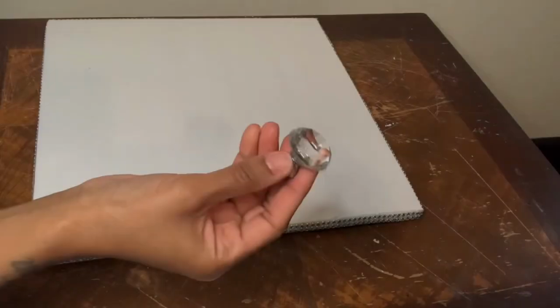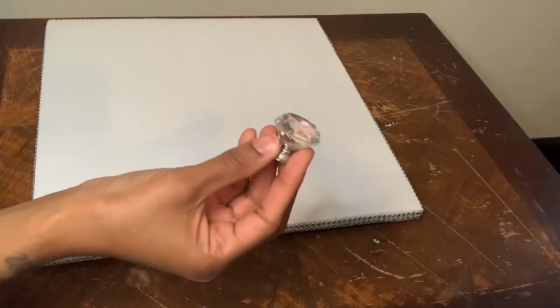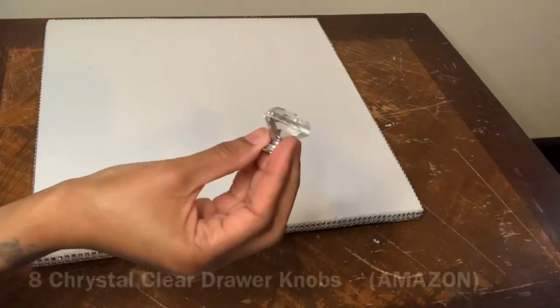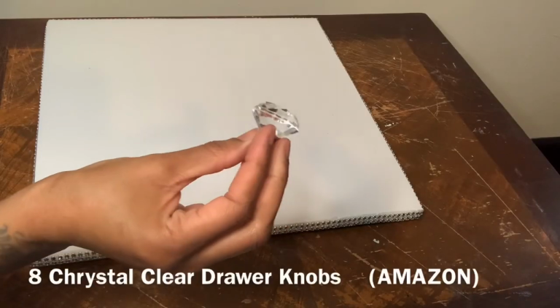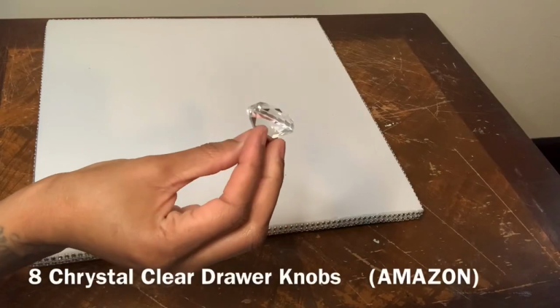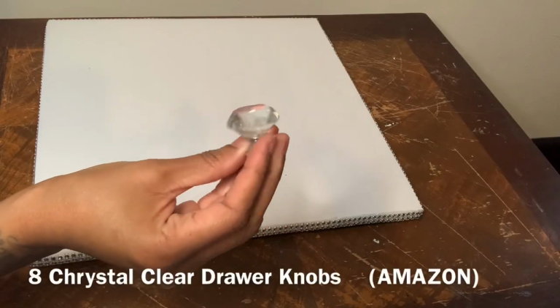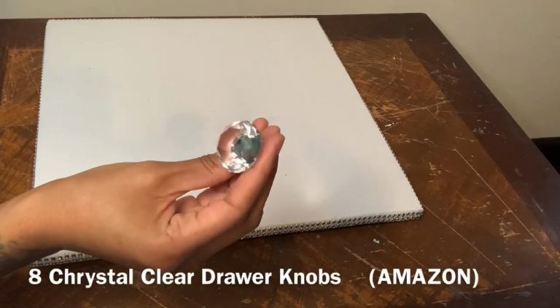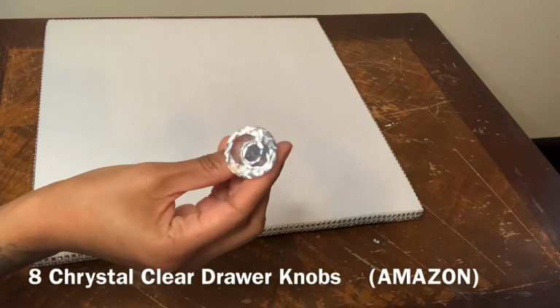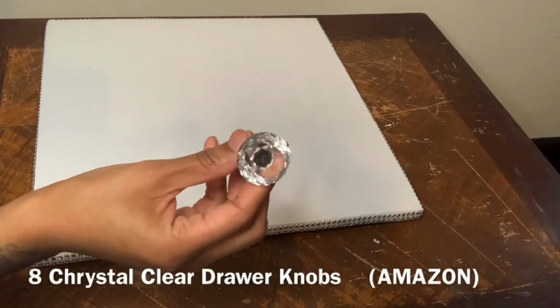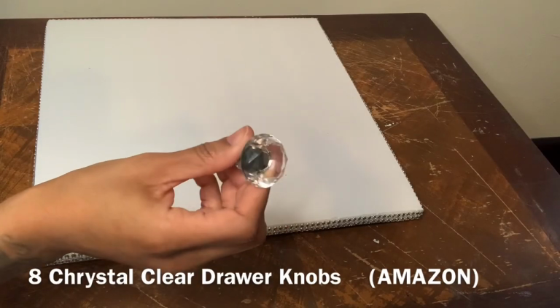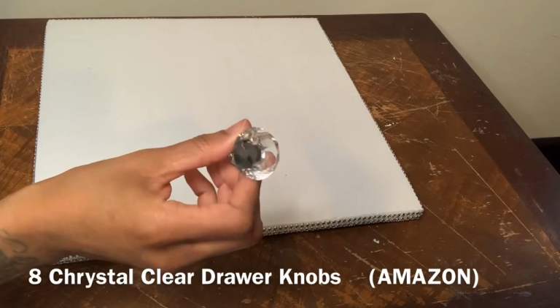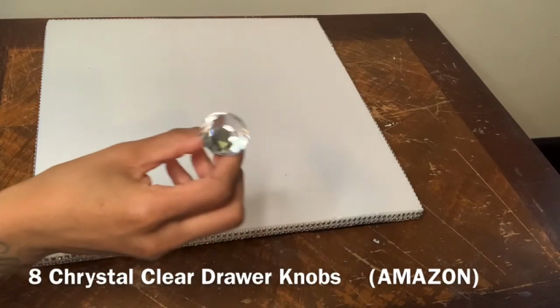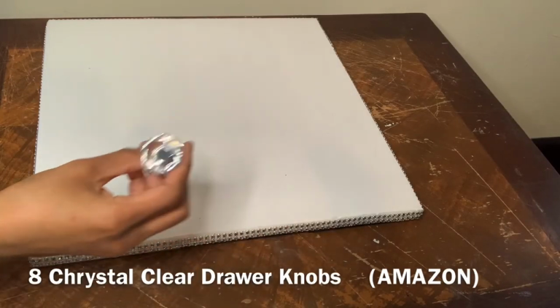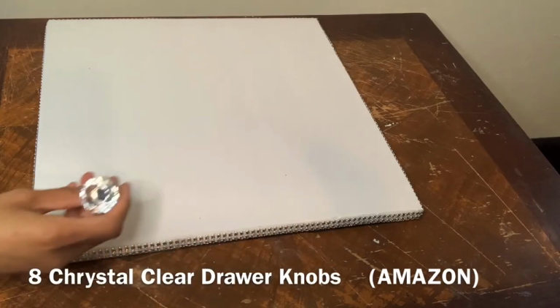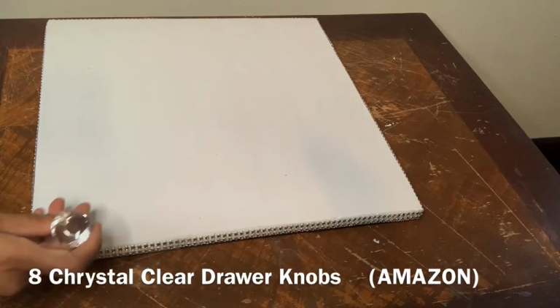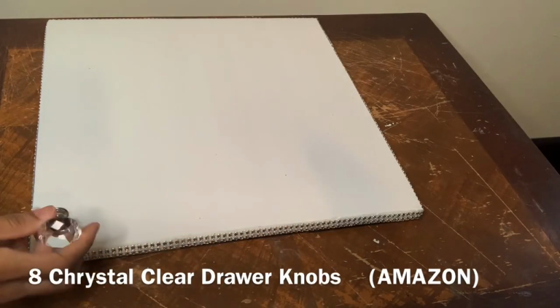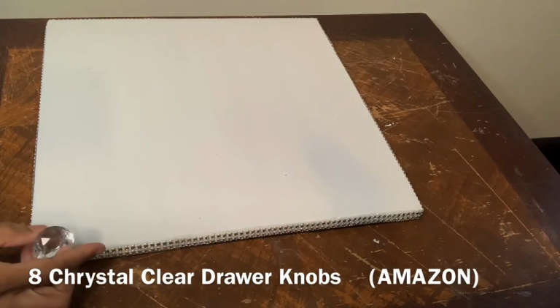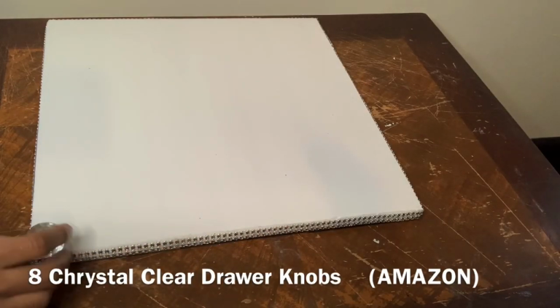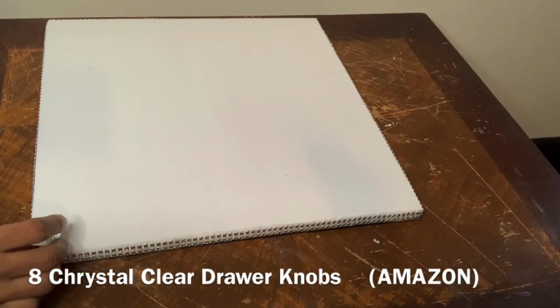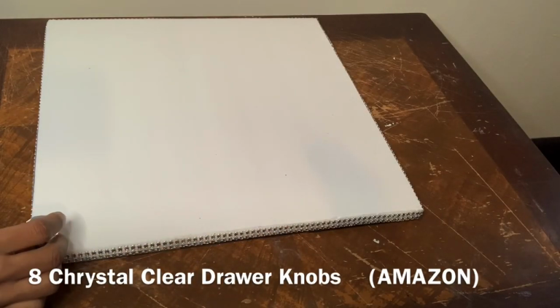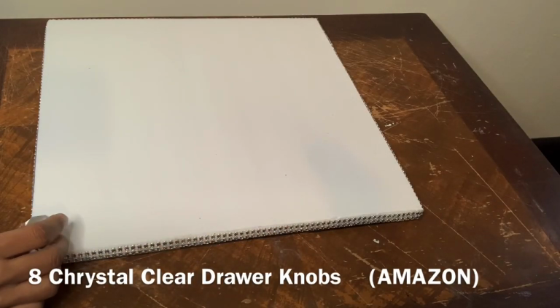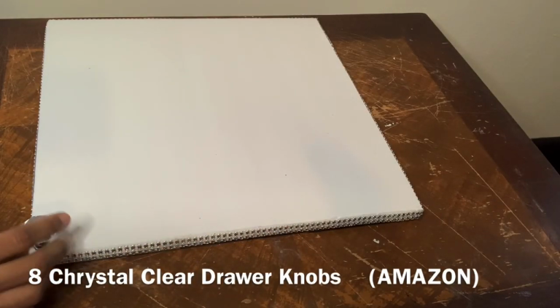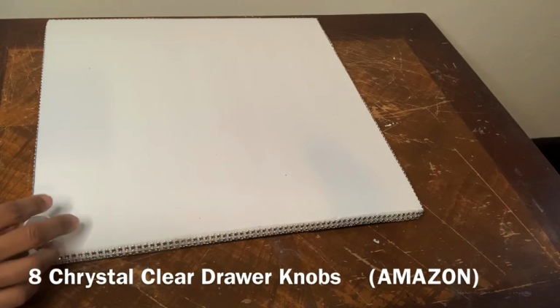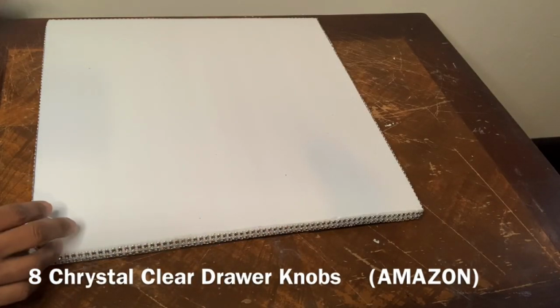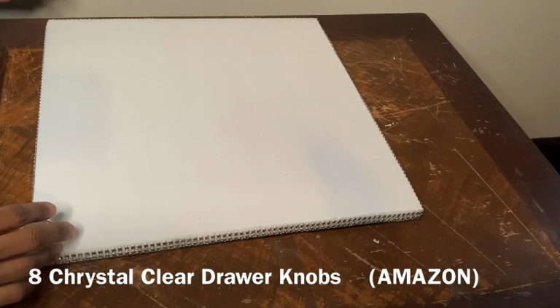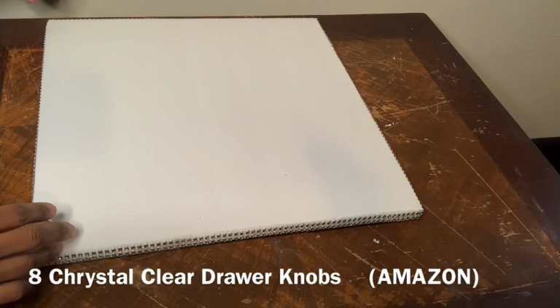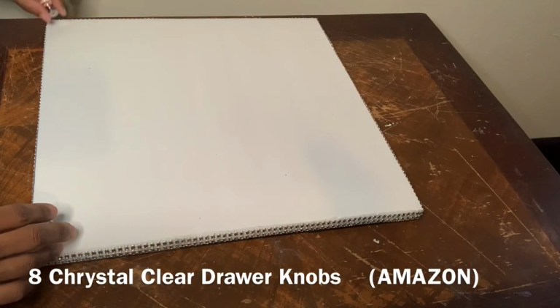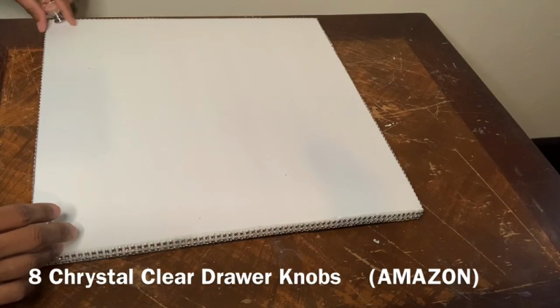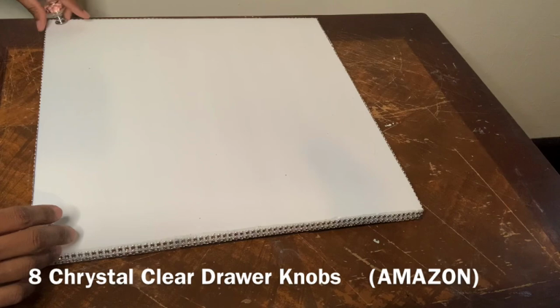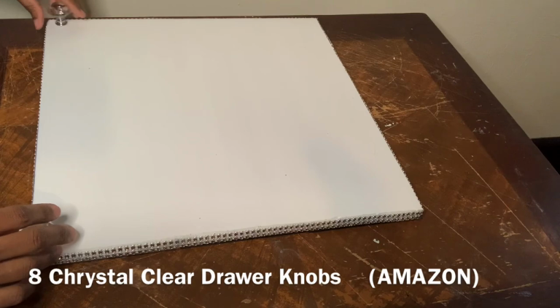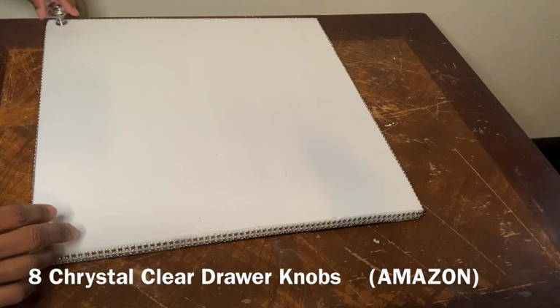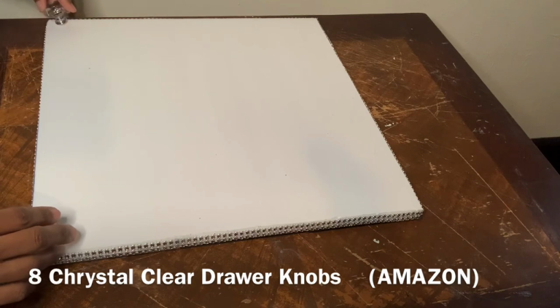I'm using eight of these crystal clear drawer knobs for the legs to my tic-tac-toe board.